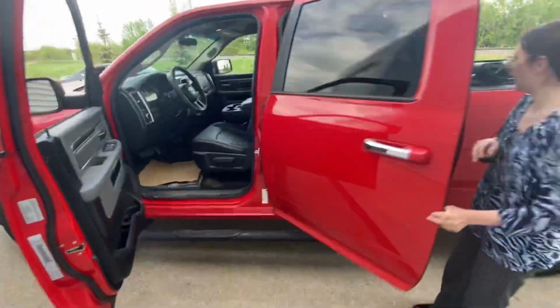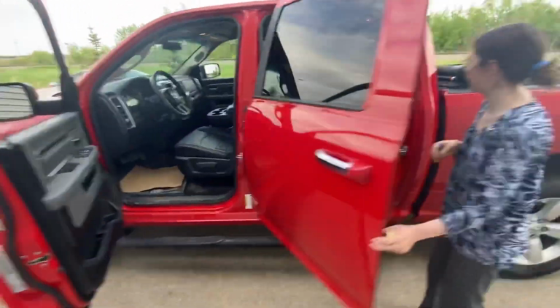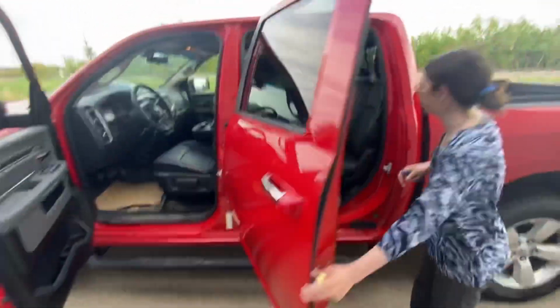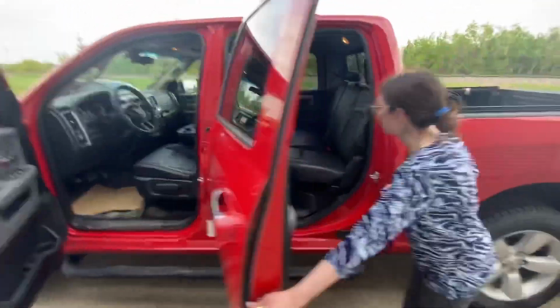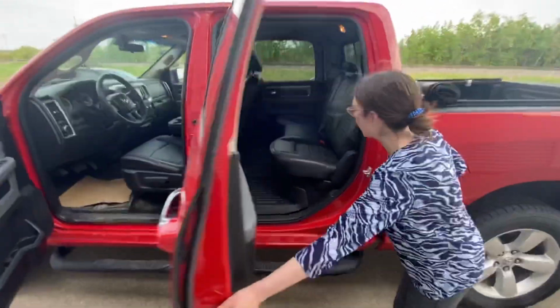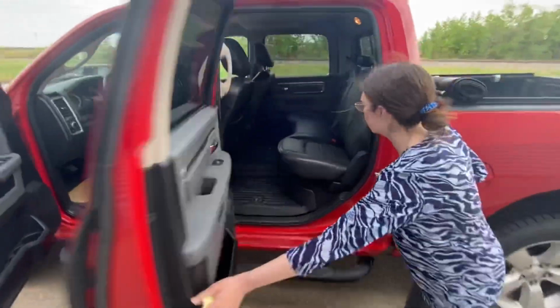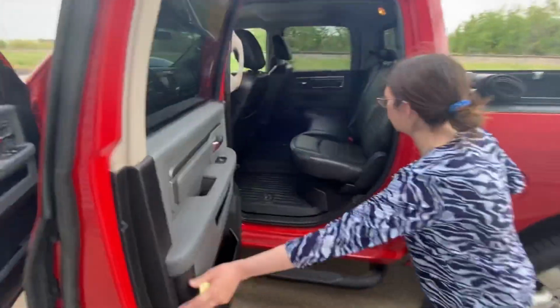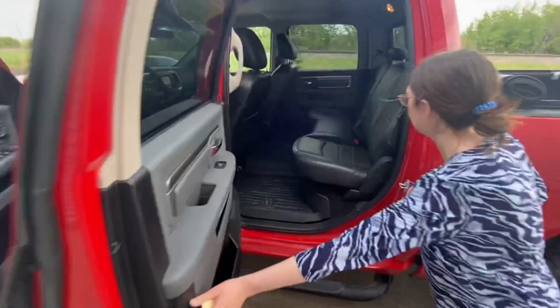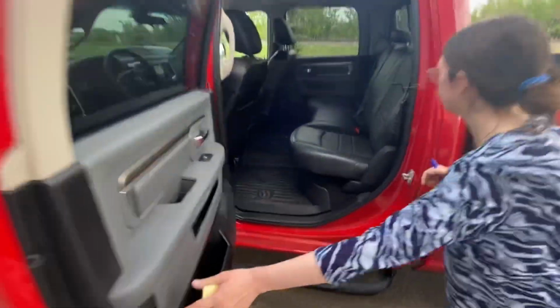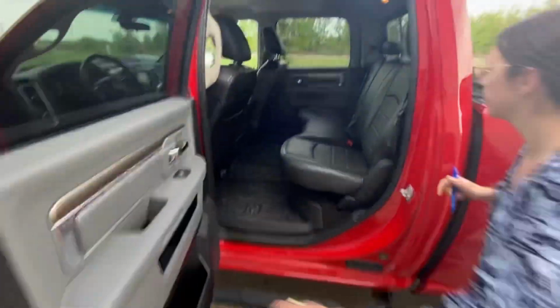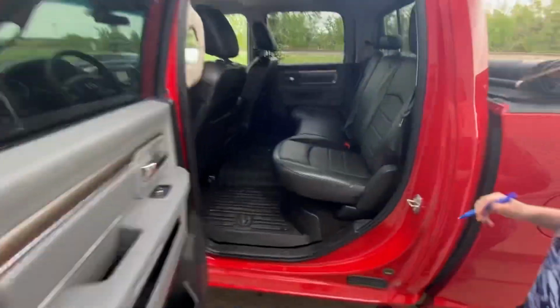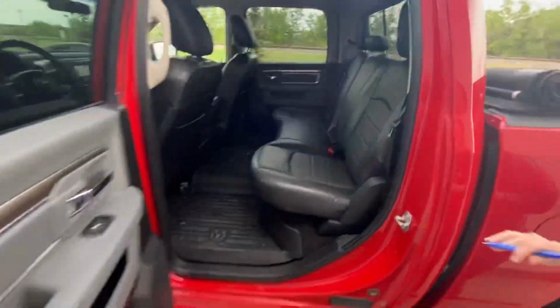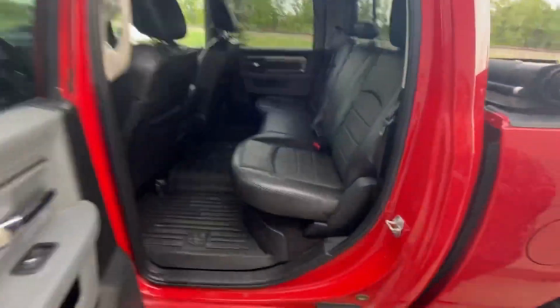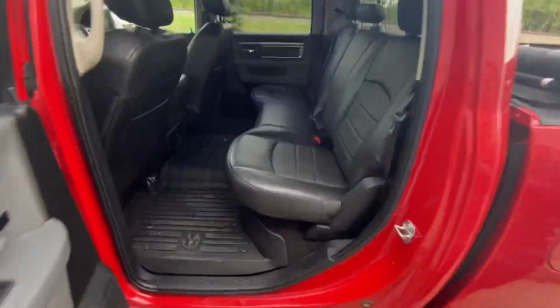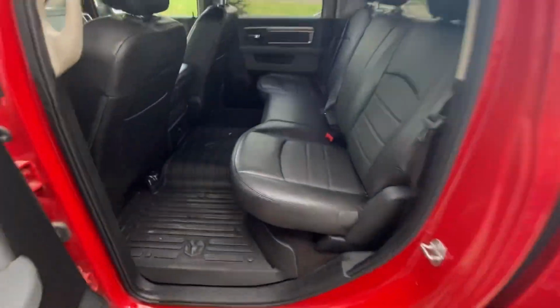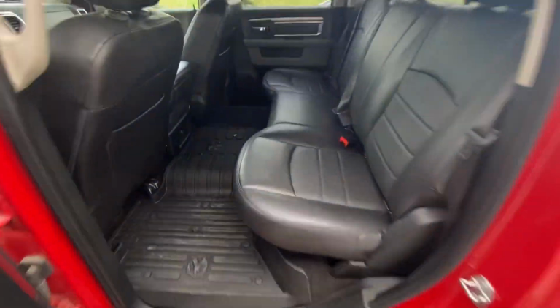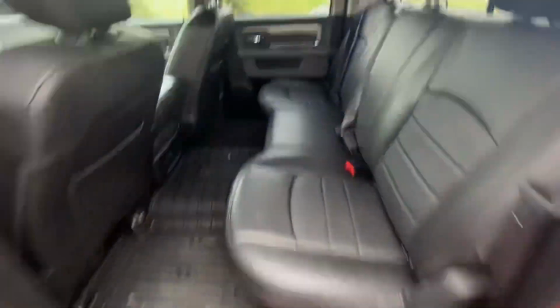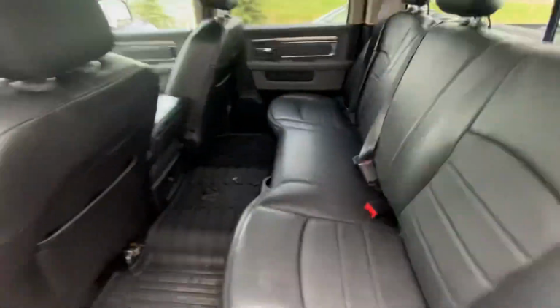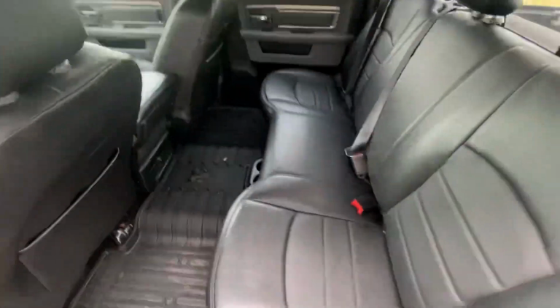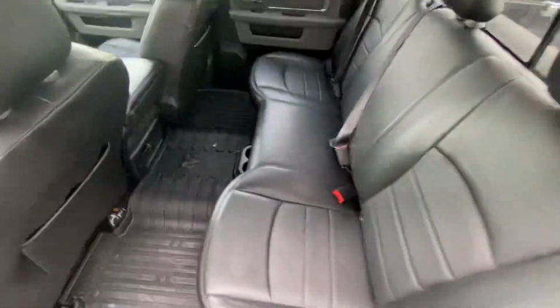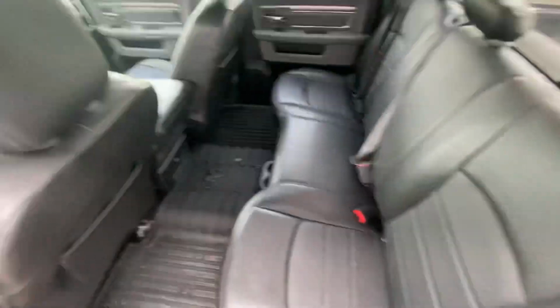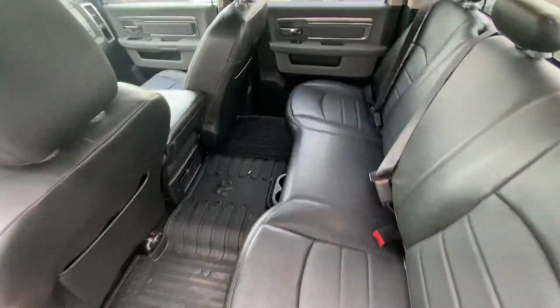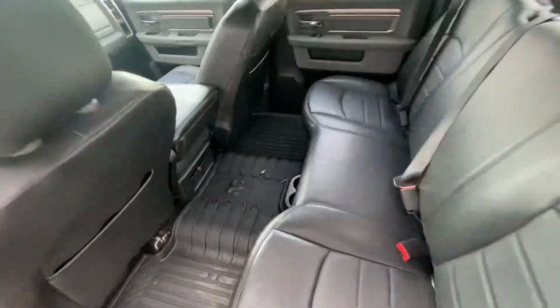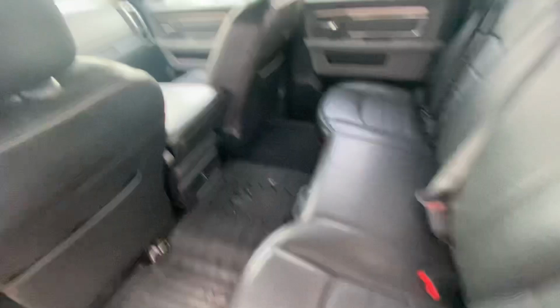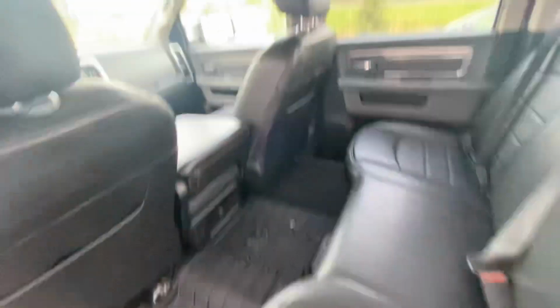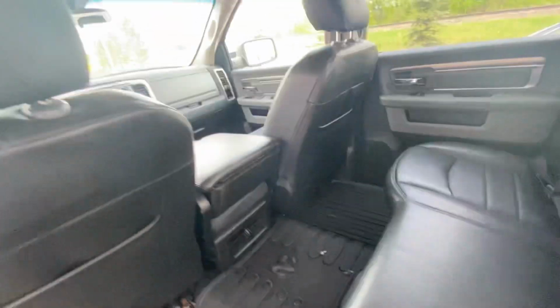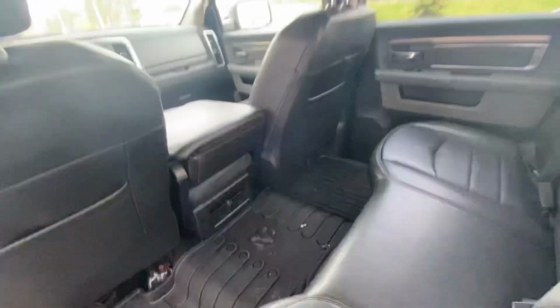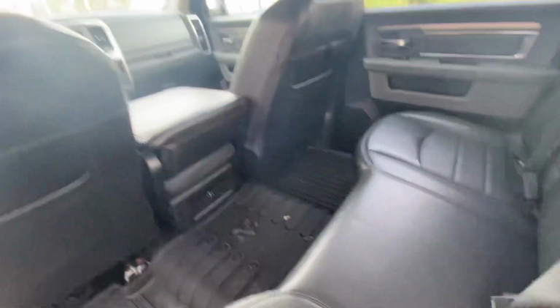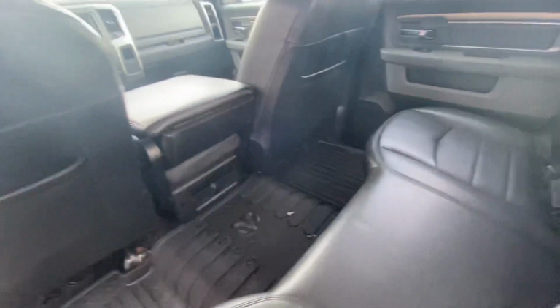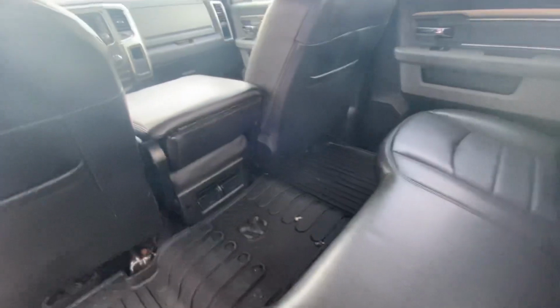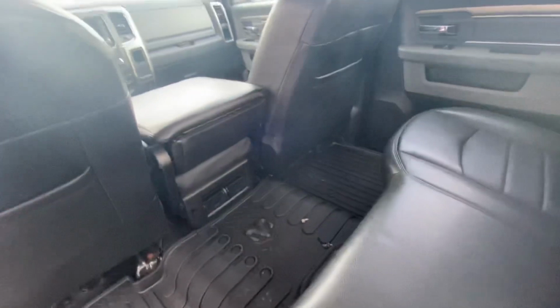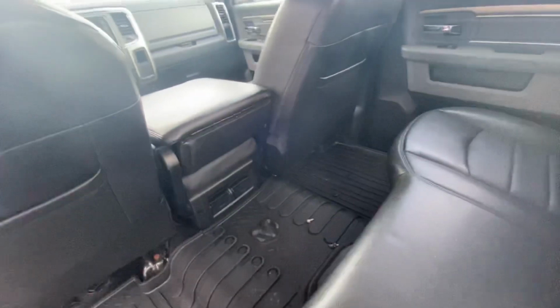In the back here you've got lots of space — bench seating. You can seat up to three.